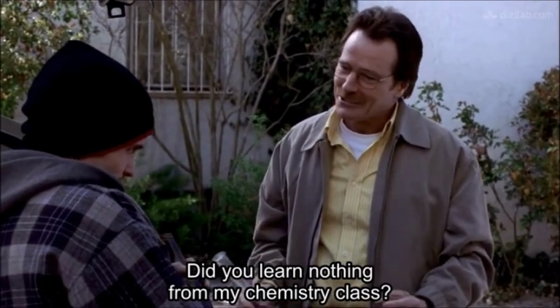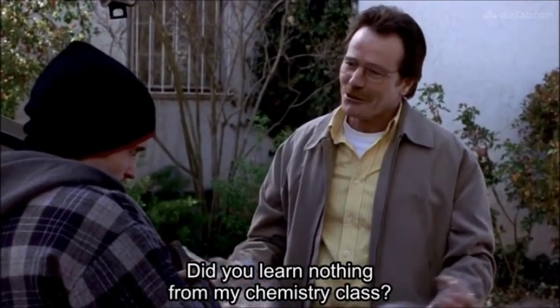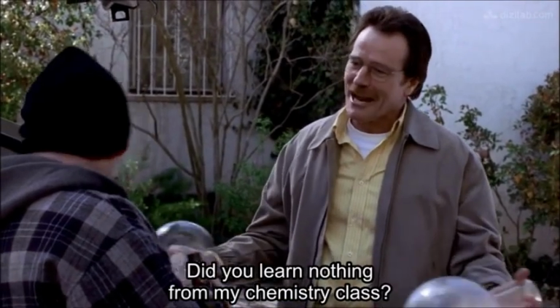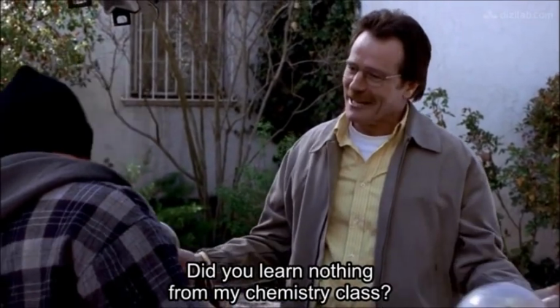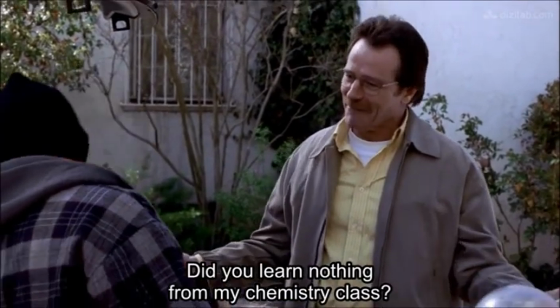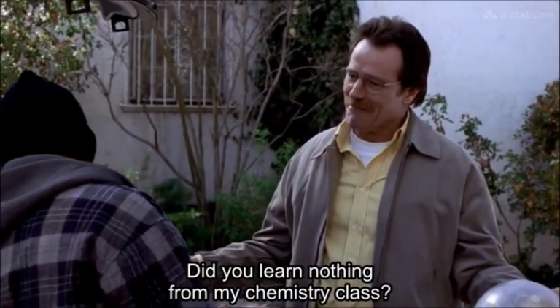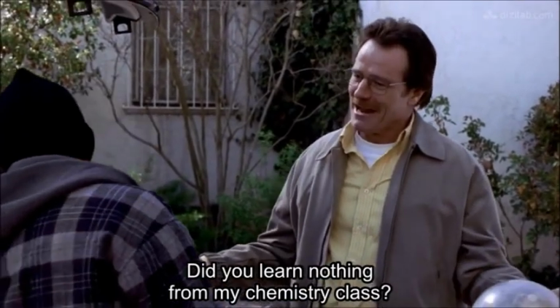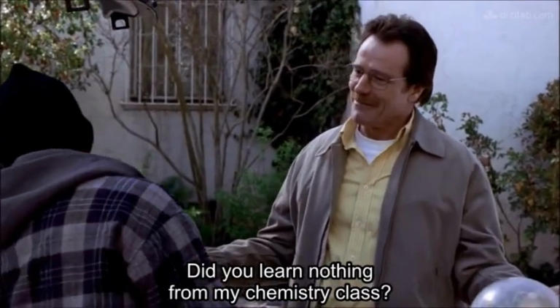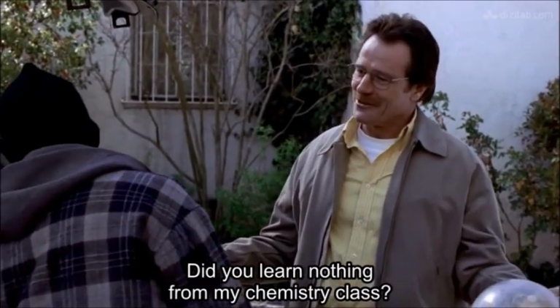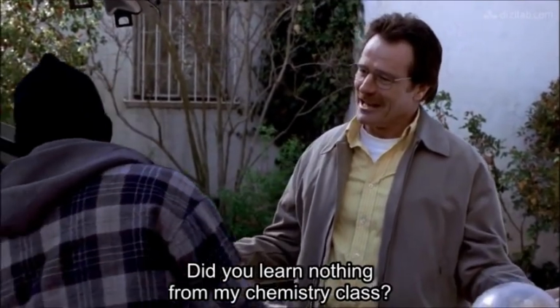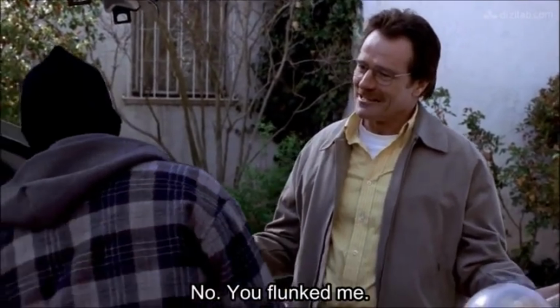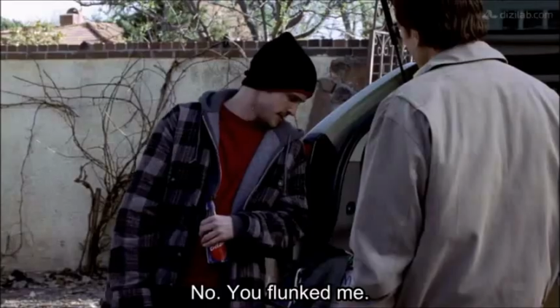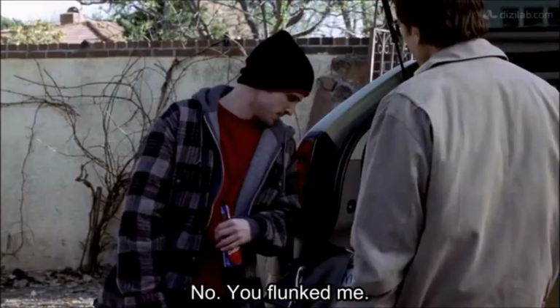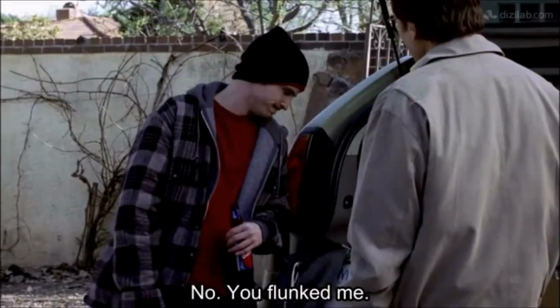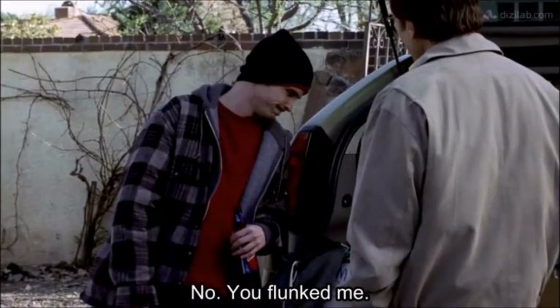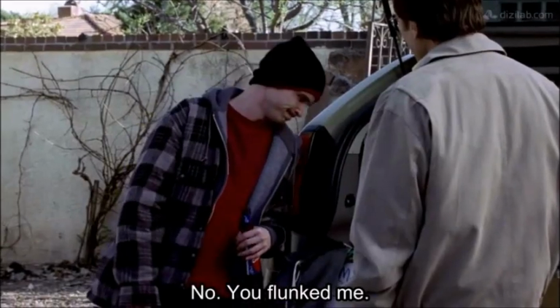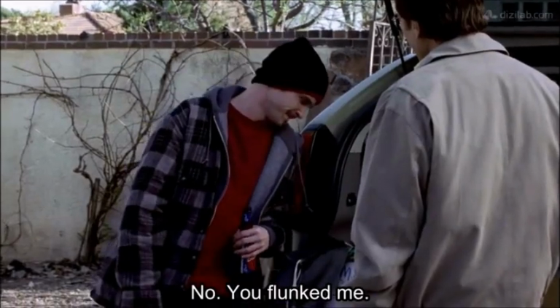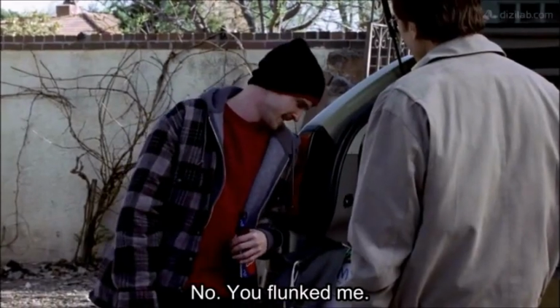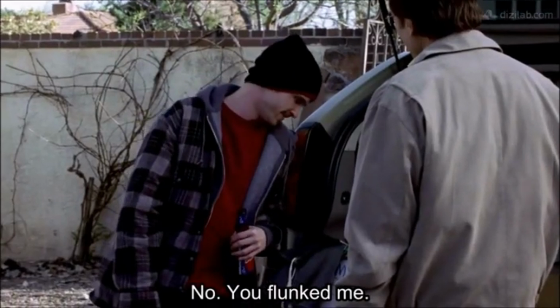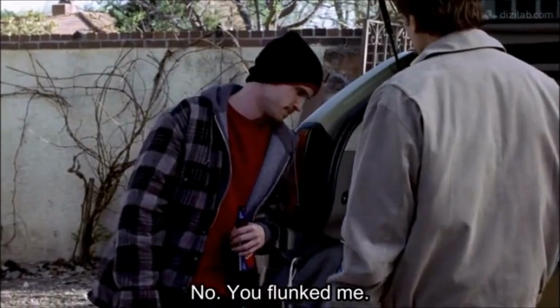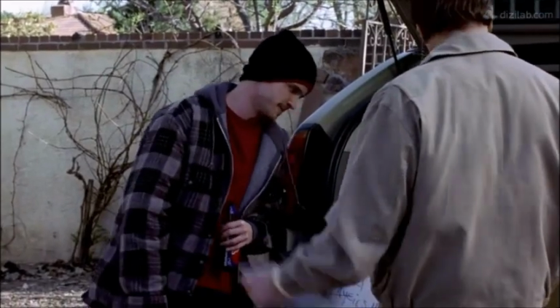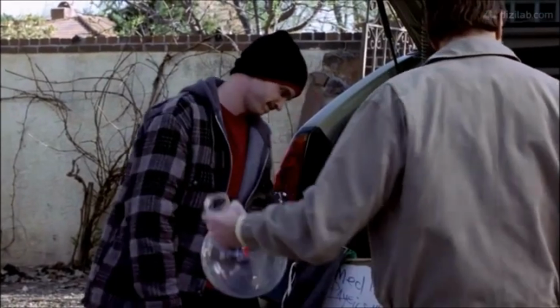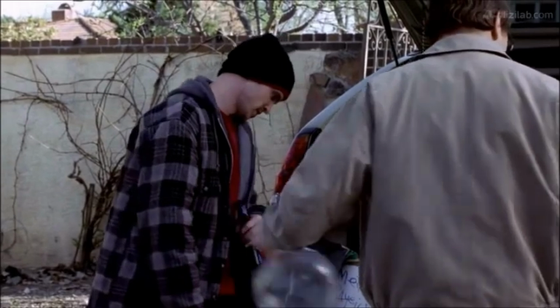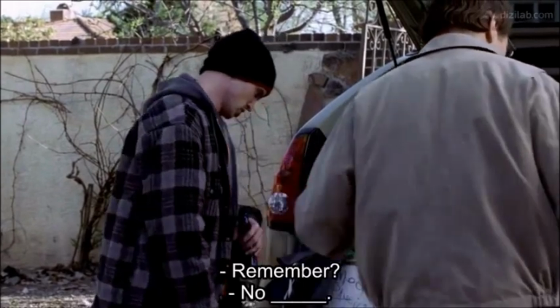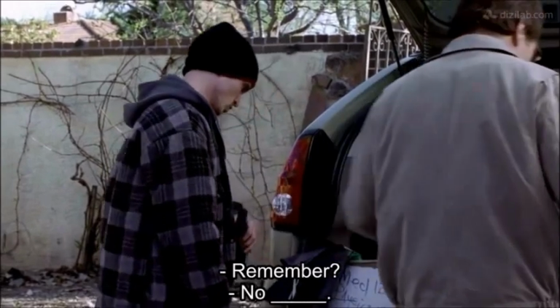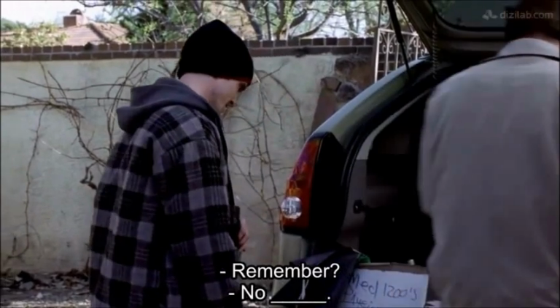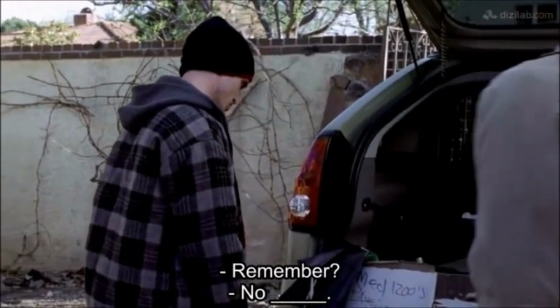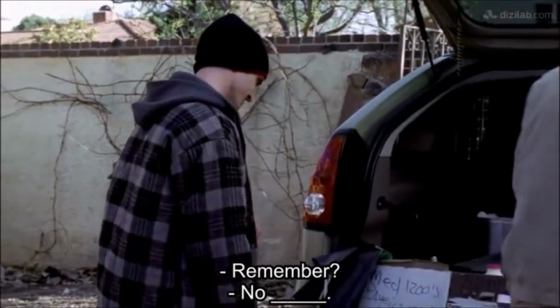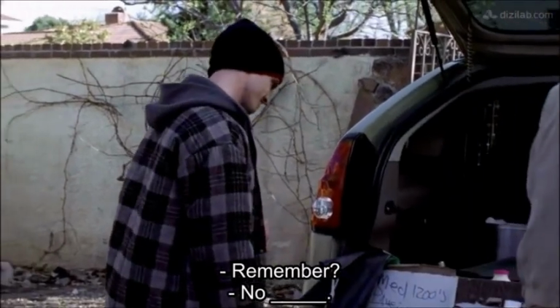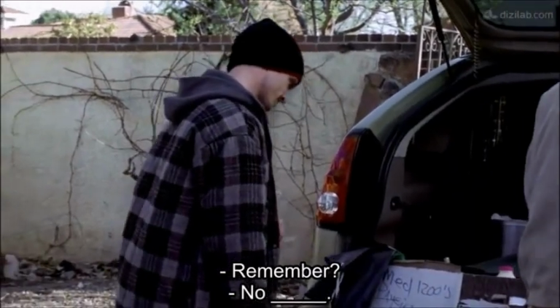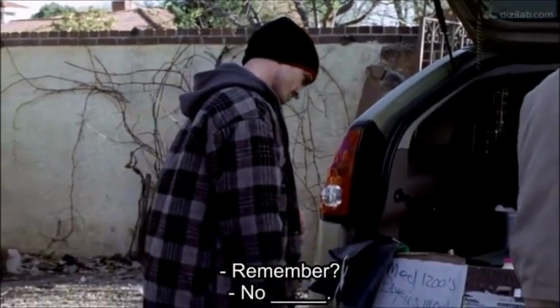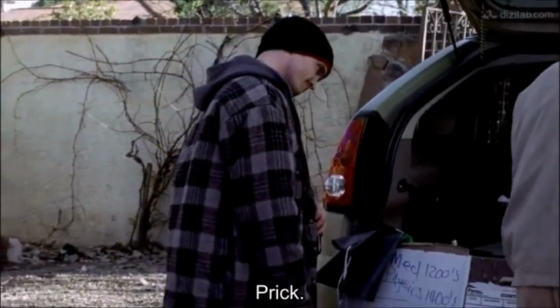Did you learn nothing from my chemistry class? No, you flunked me. Remember? No wonder.